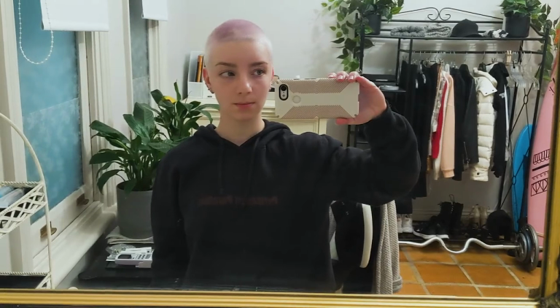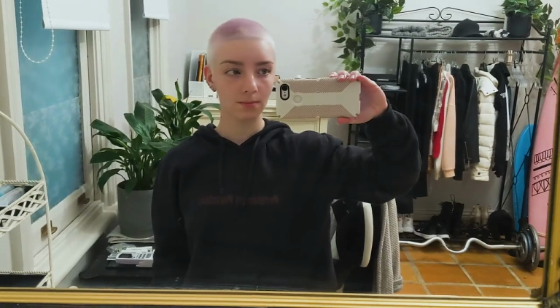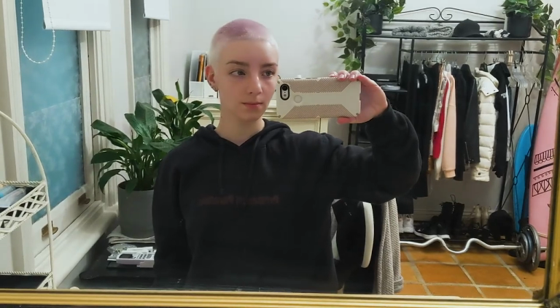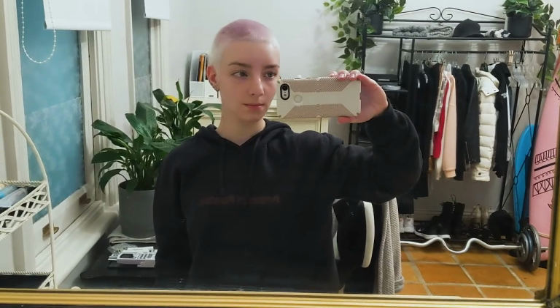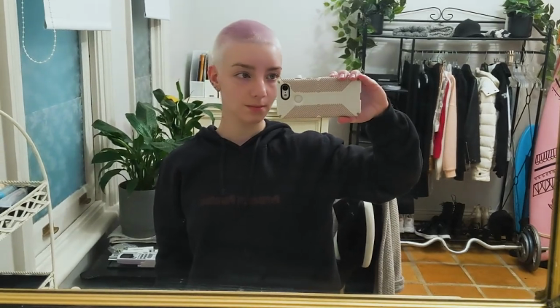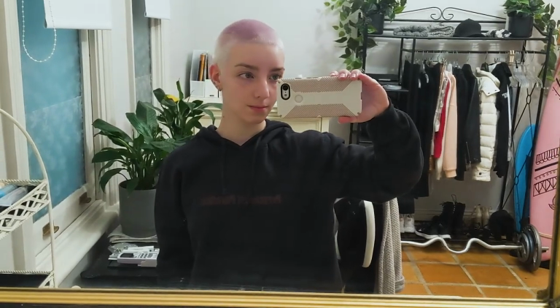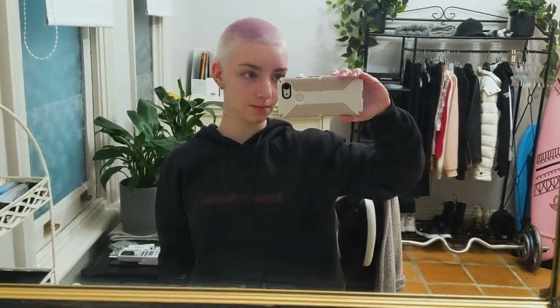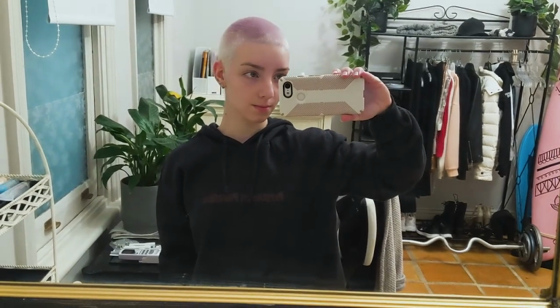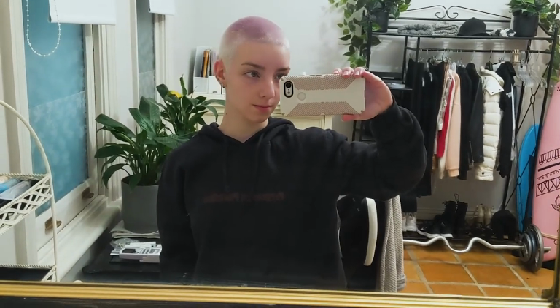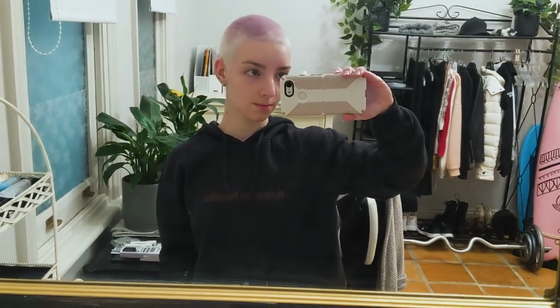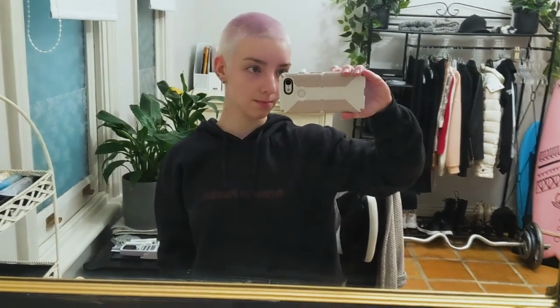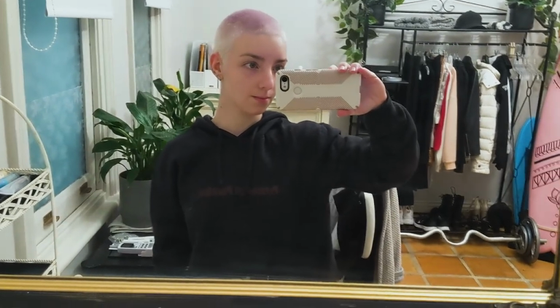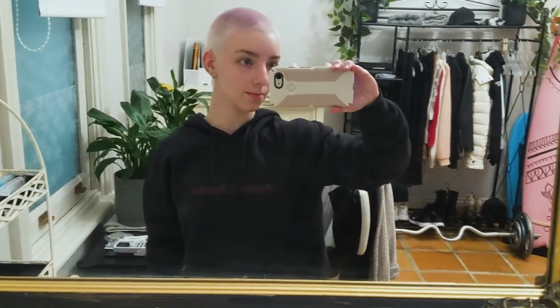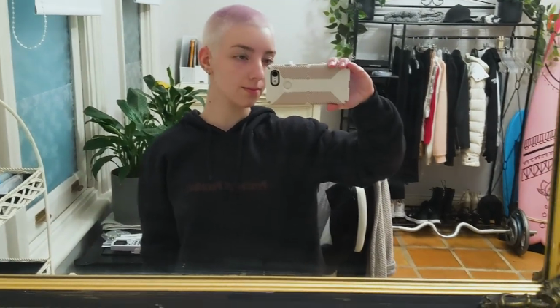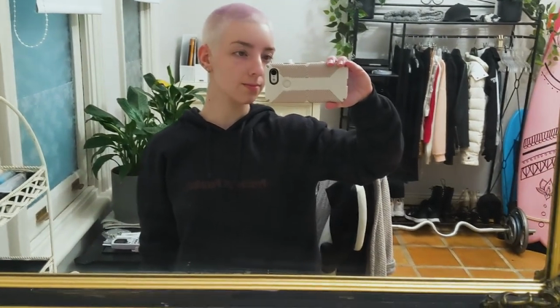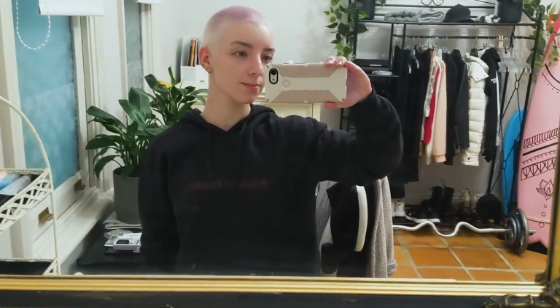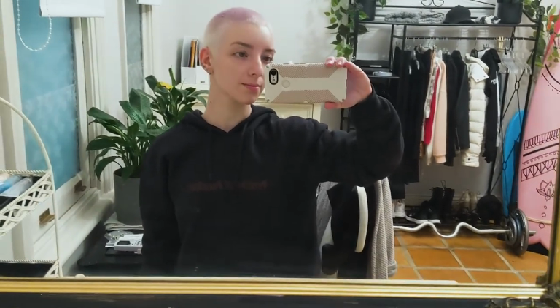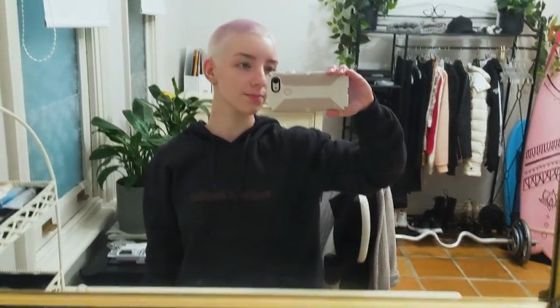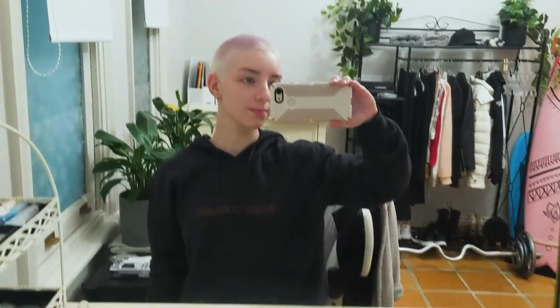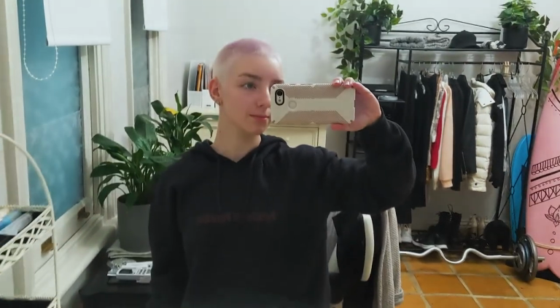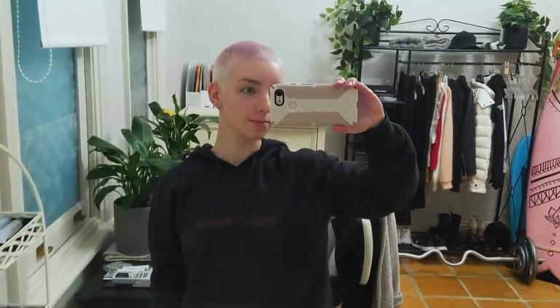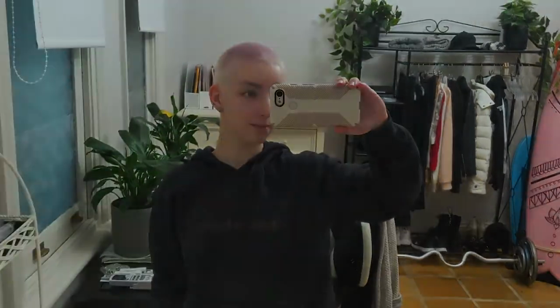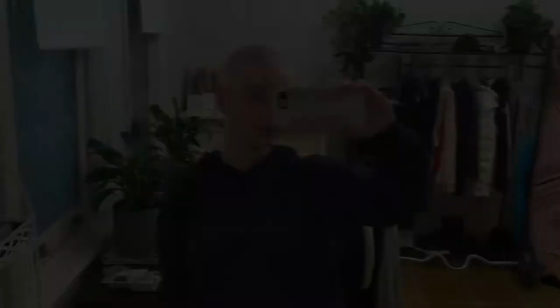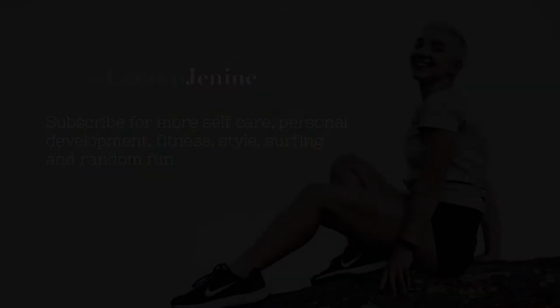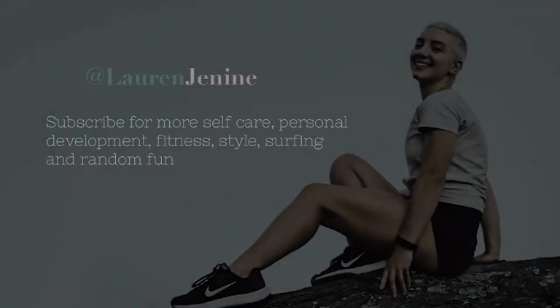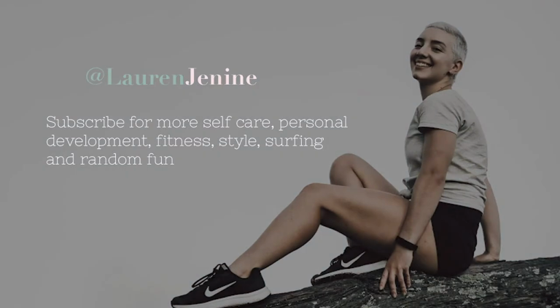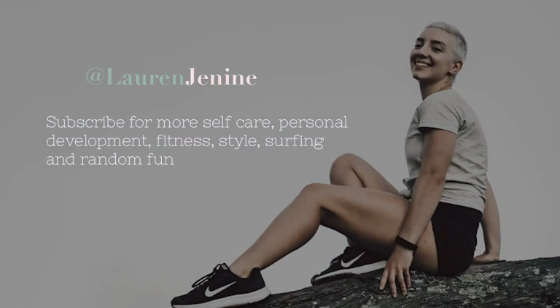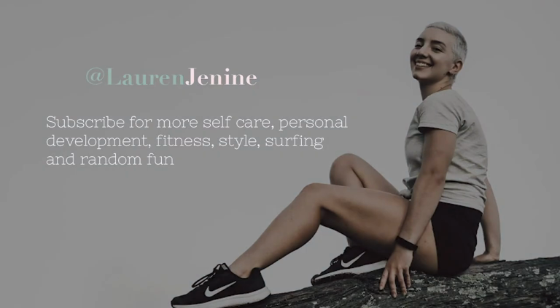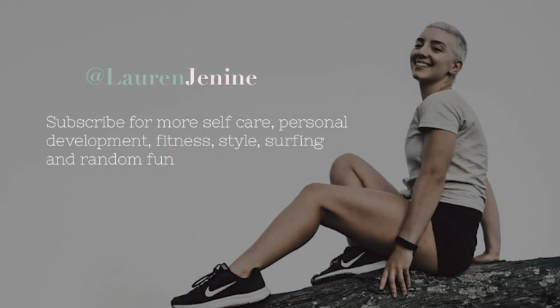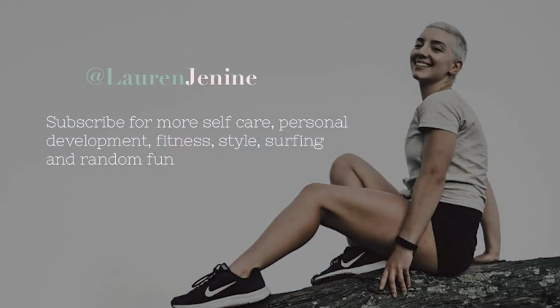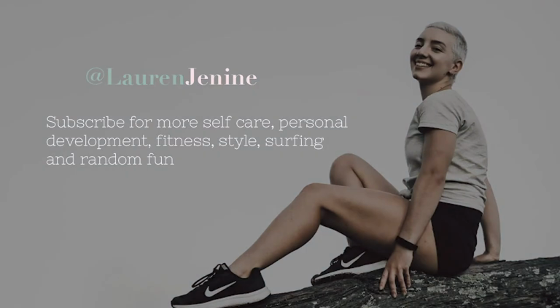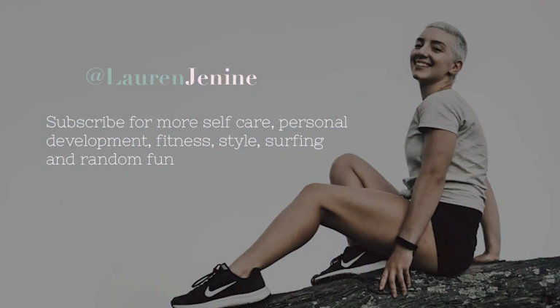If this doesn't convince you to shave your head, I don't know what will. But anyway, thanks for watching, it means a lot, and take care until next time.